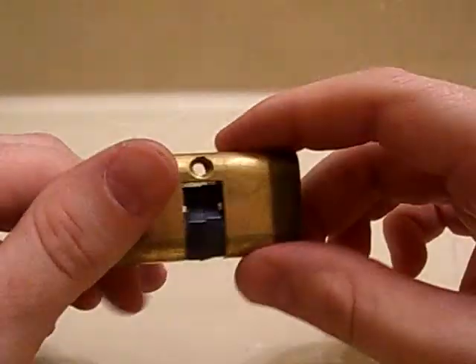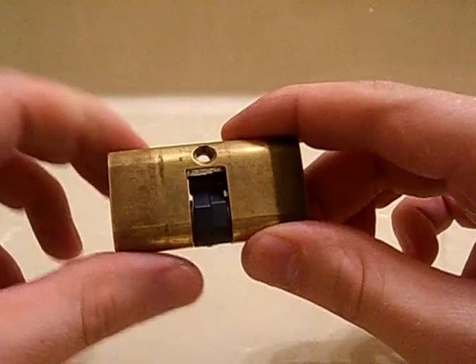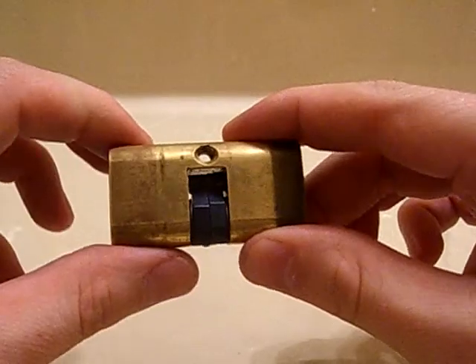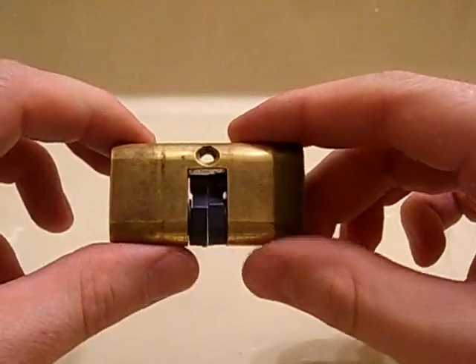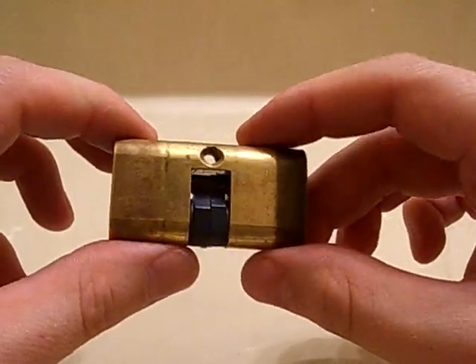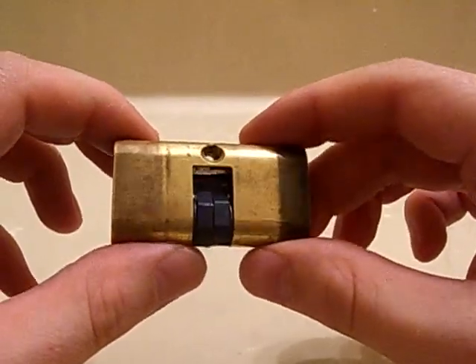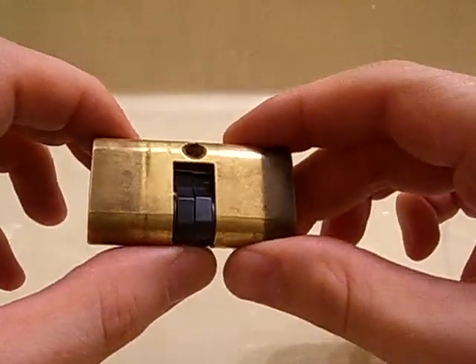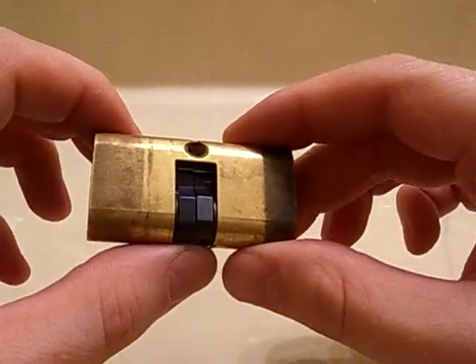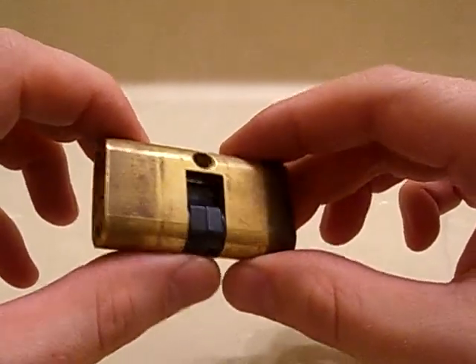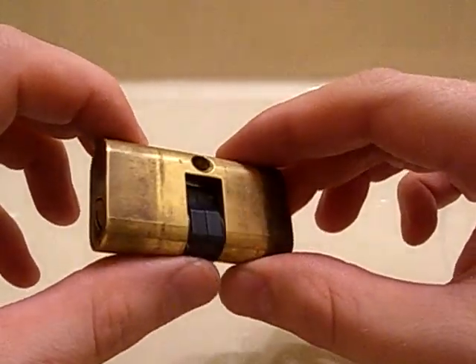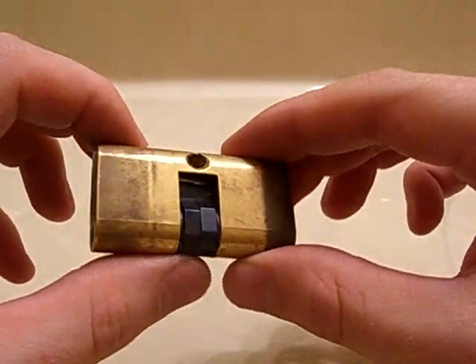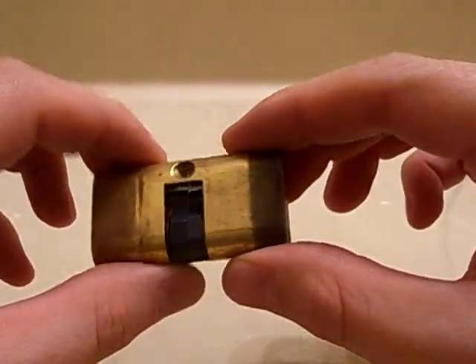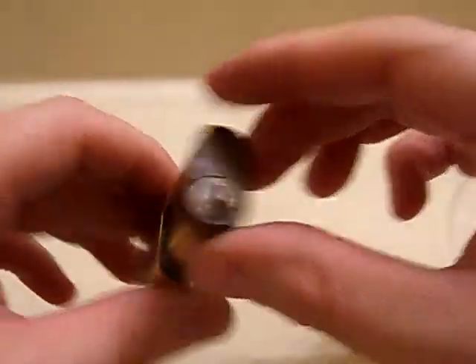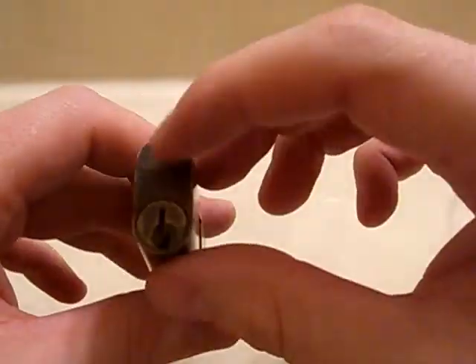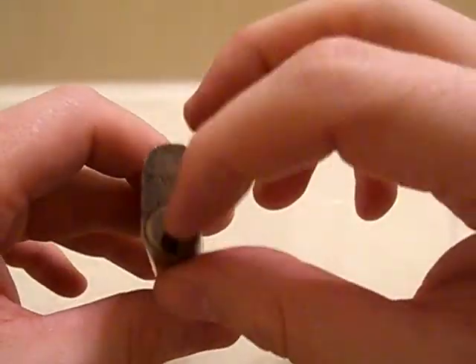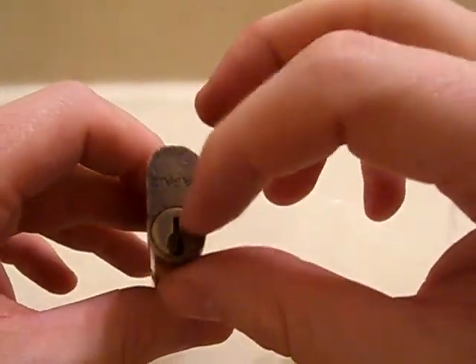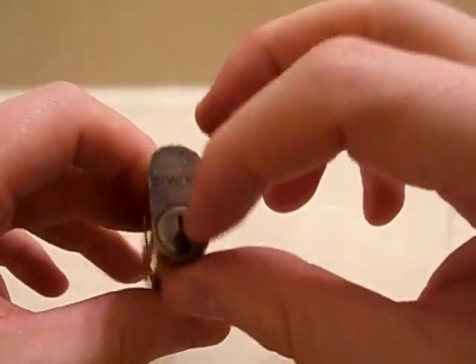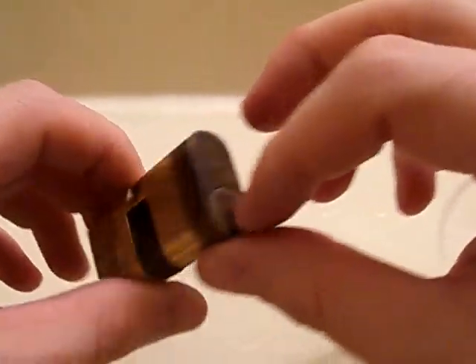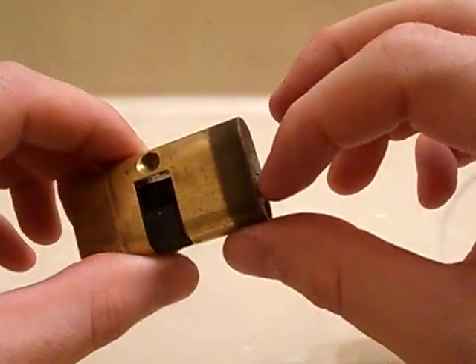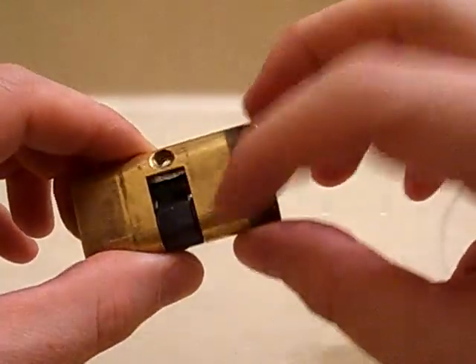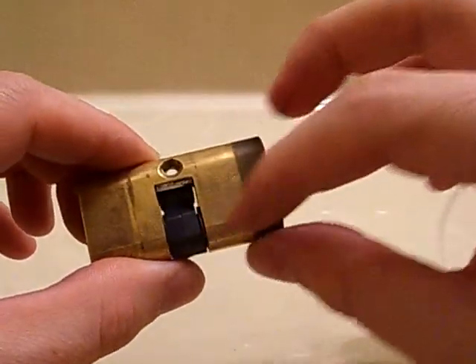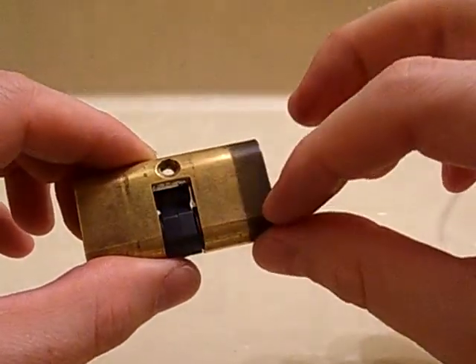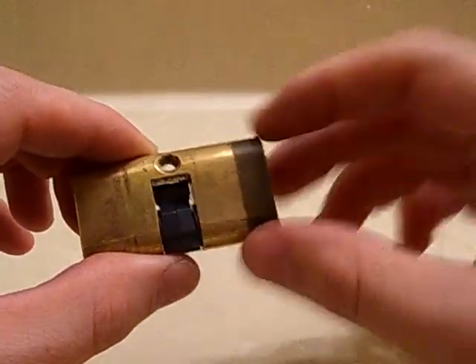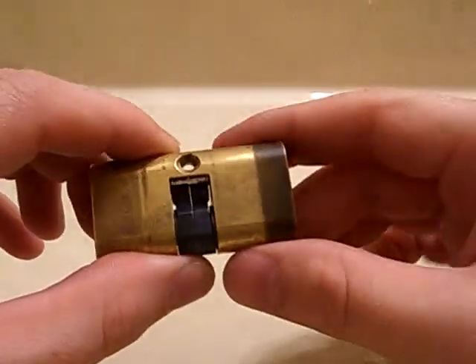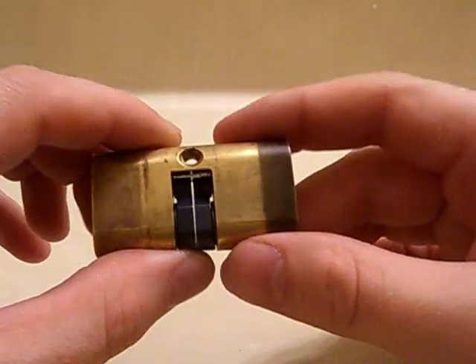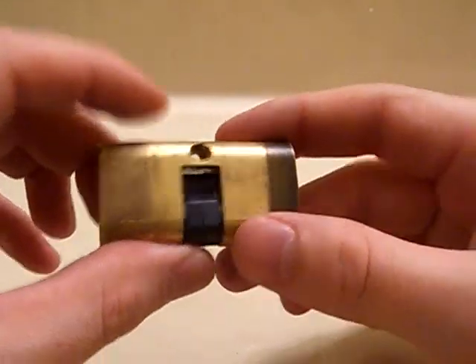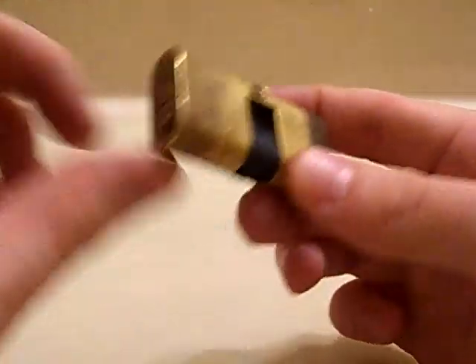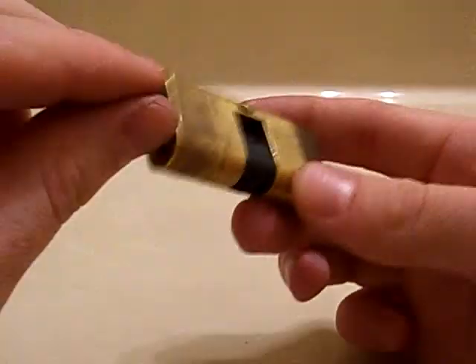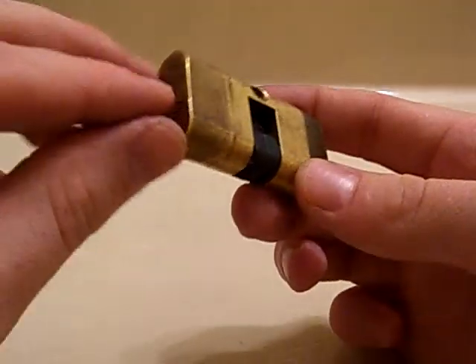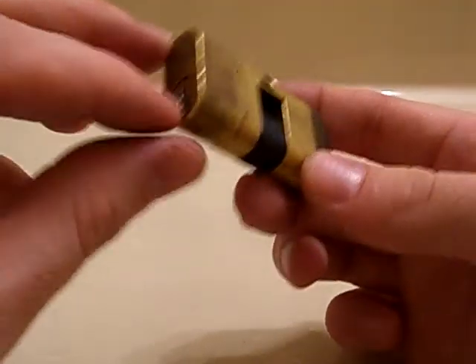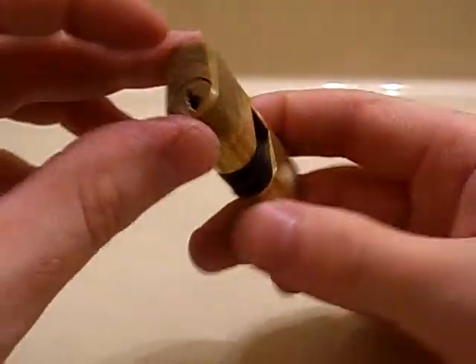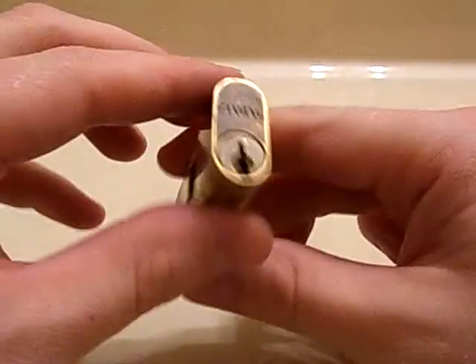This lock wasn't used until recently. This side seized up and doesn't work anymore, but this side works just fine.